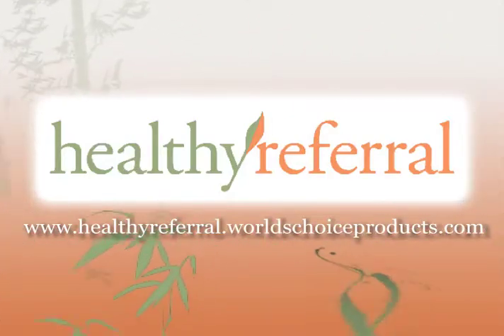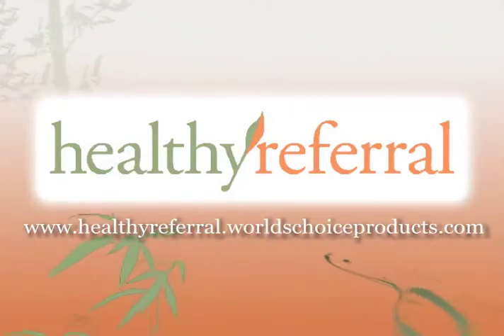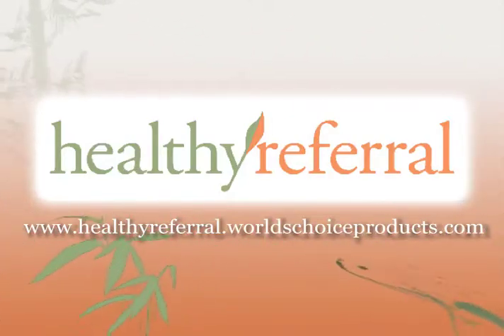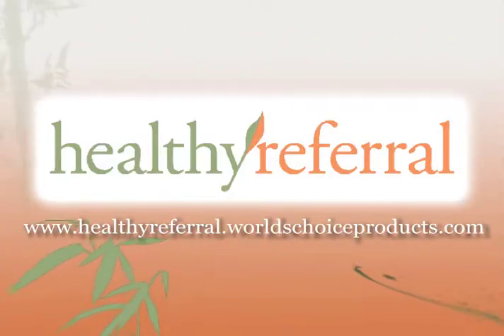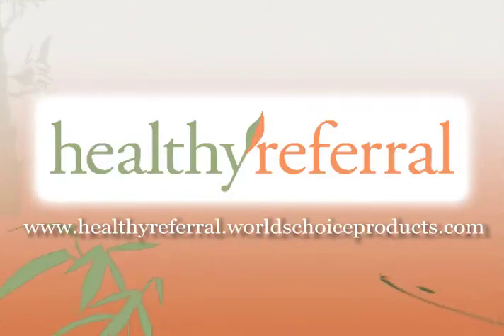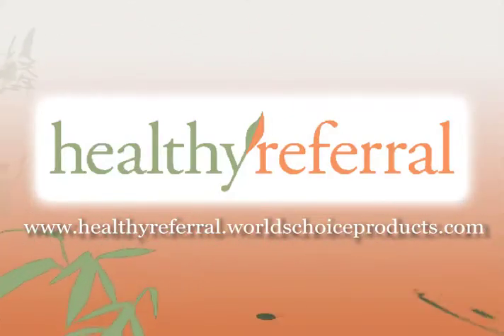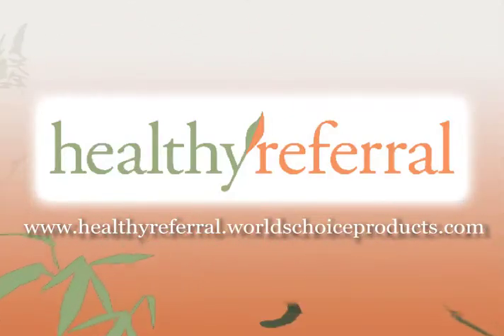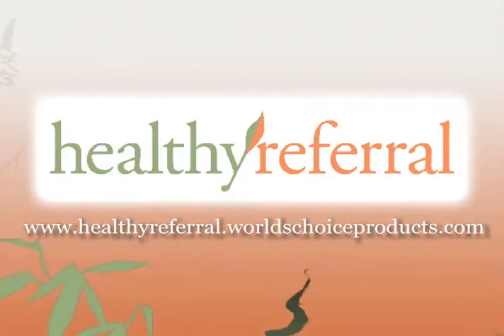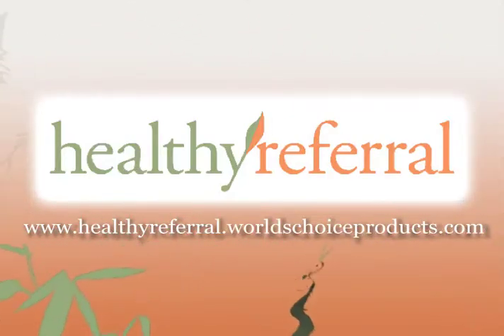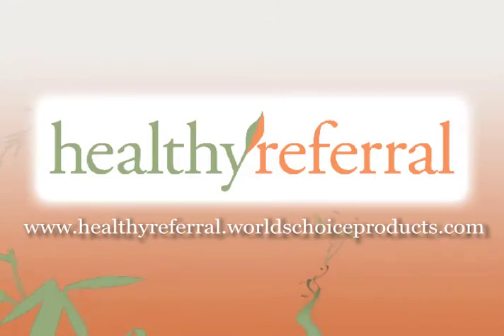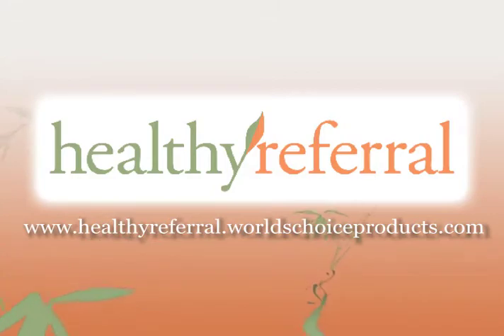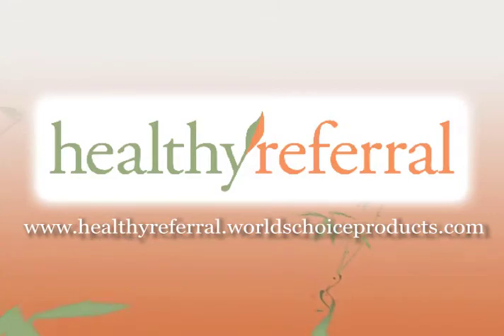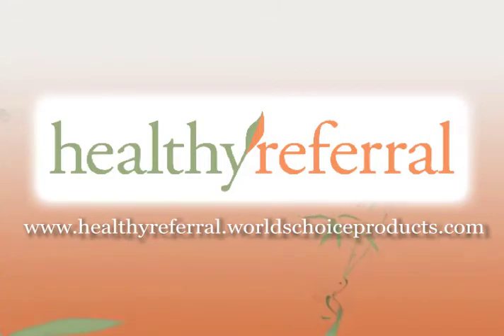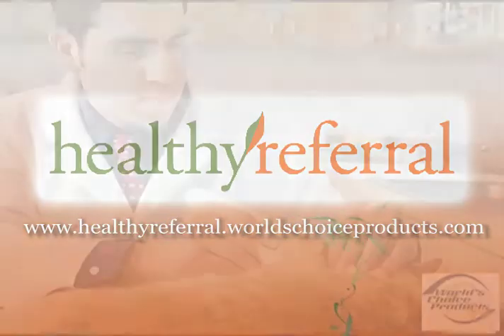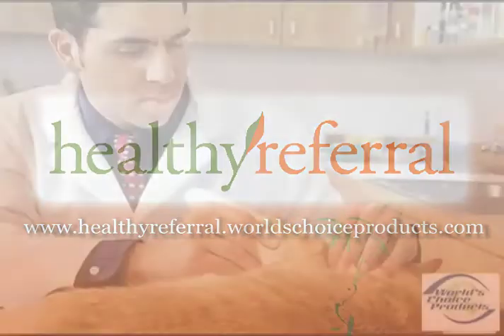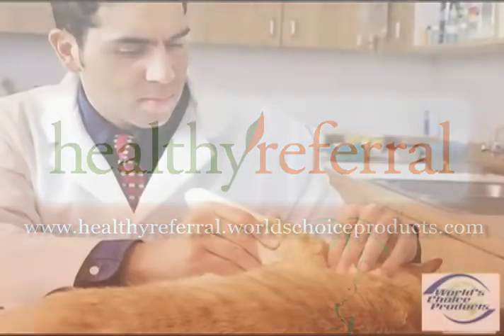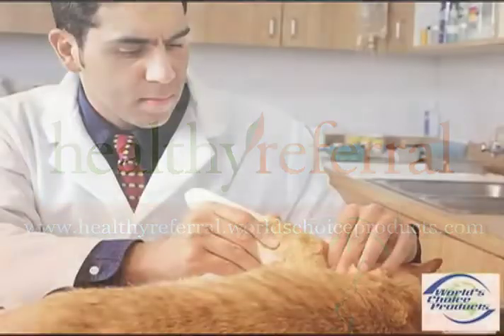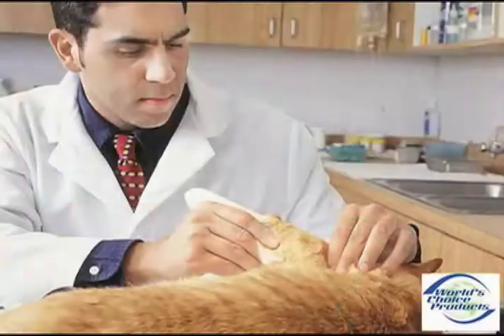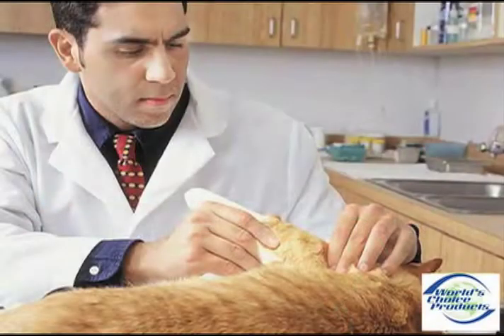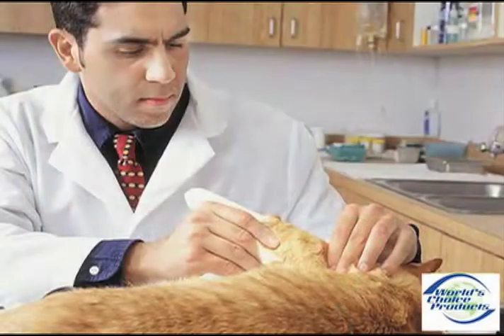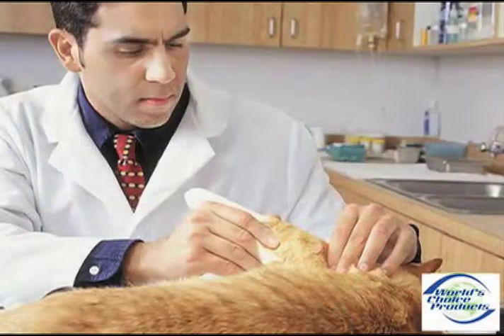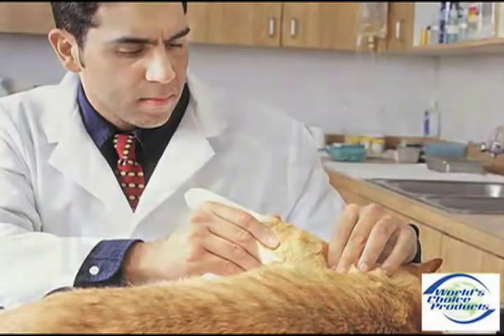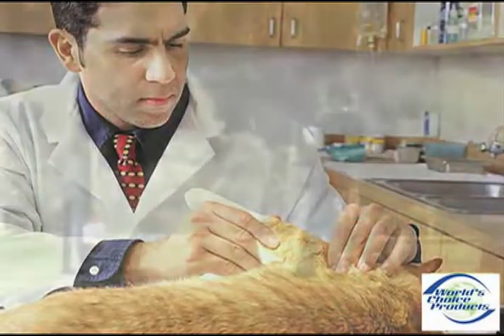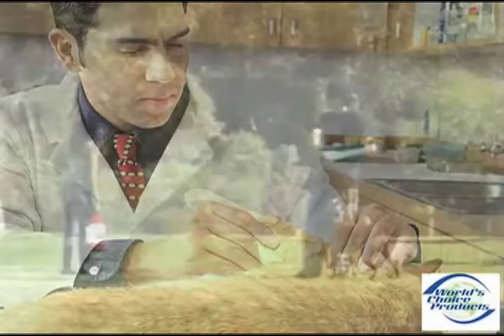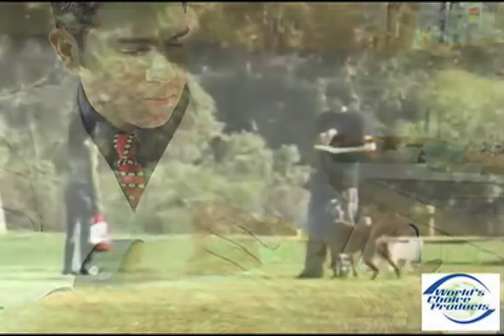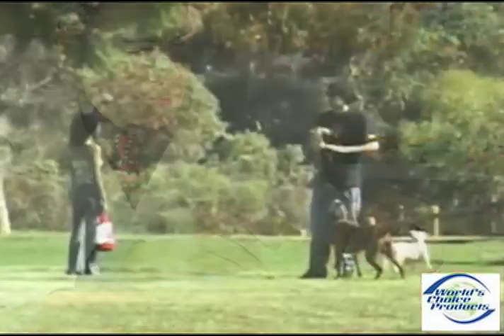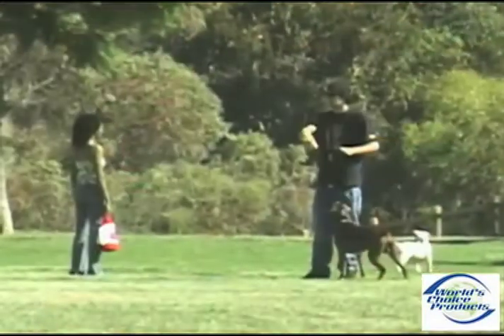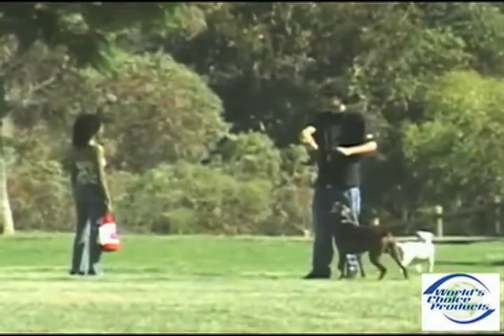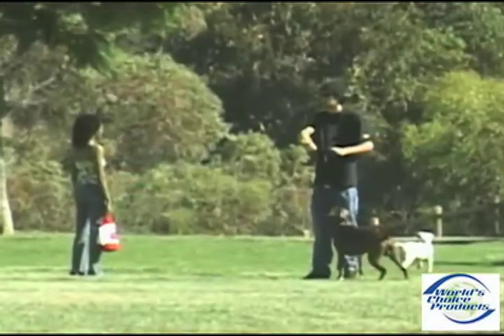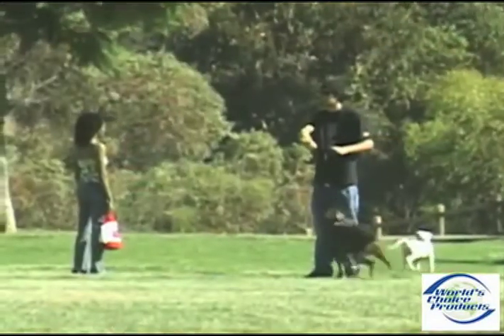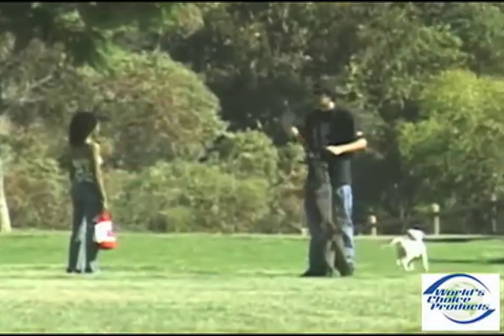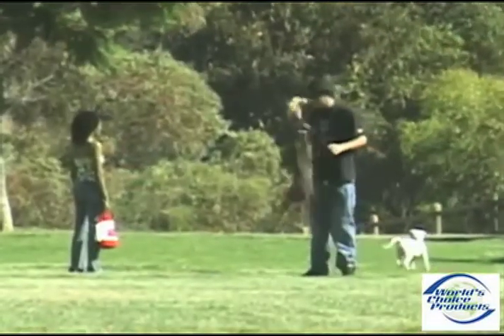When the family pet is ailing, we all want to provide the best level of care to ensure their good health.